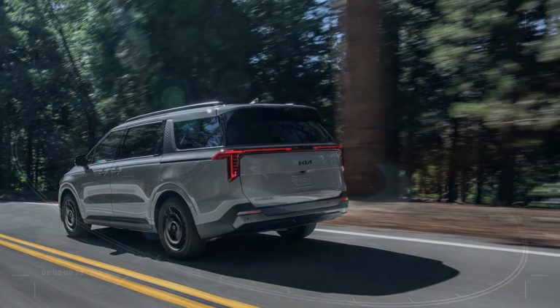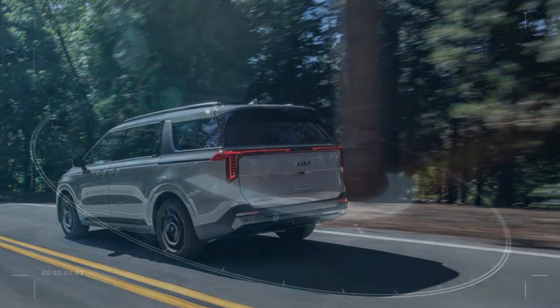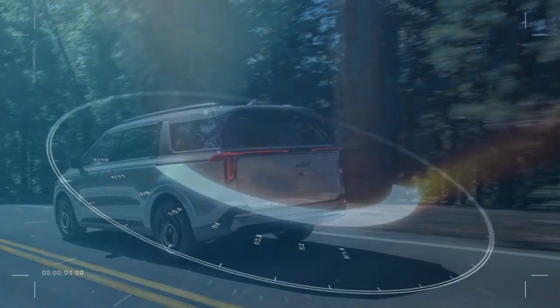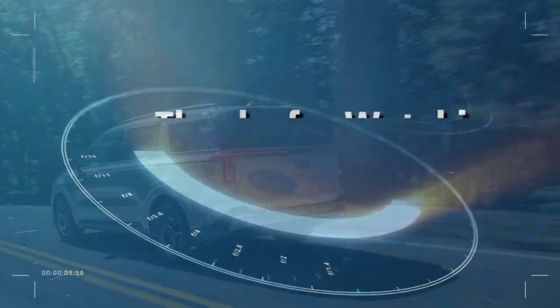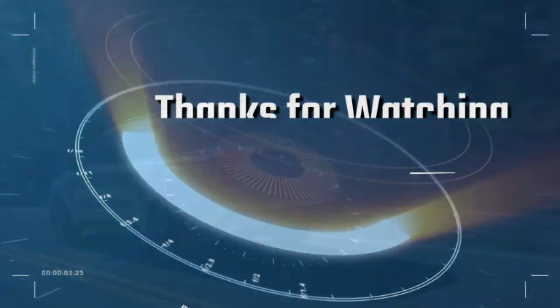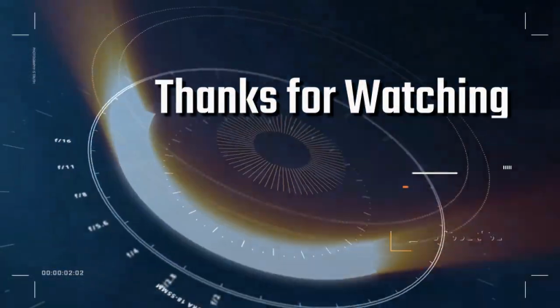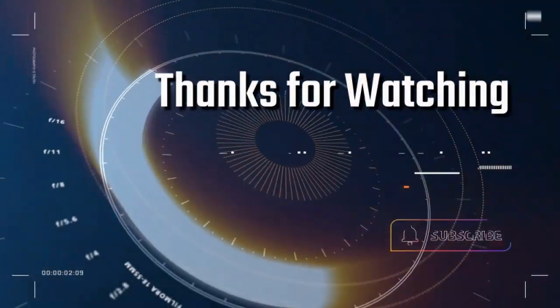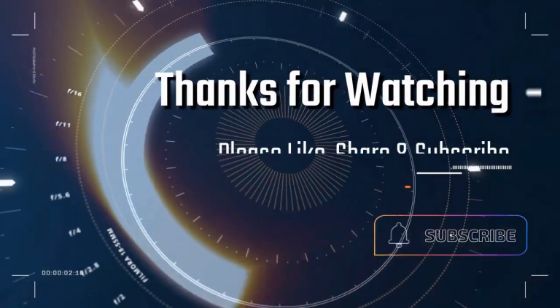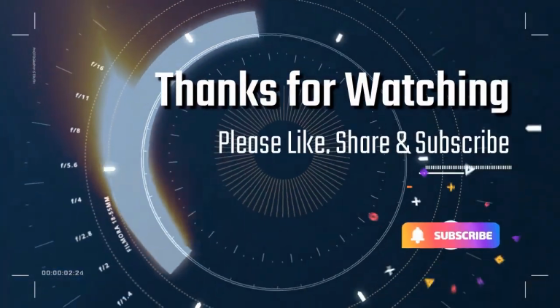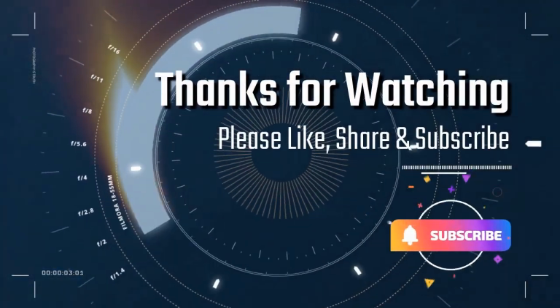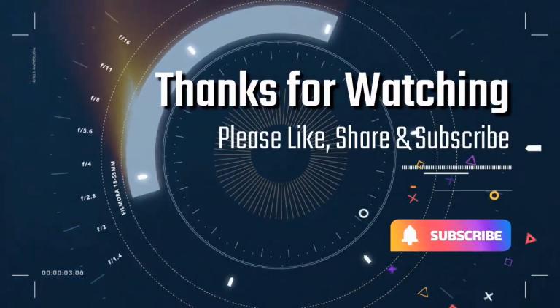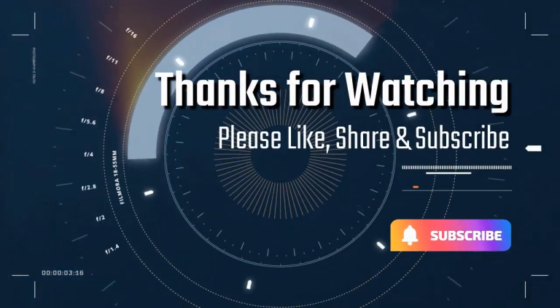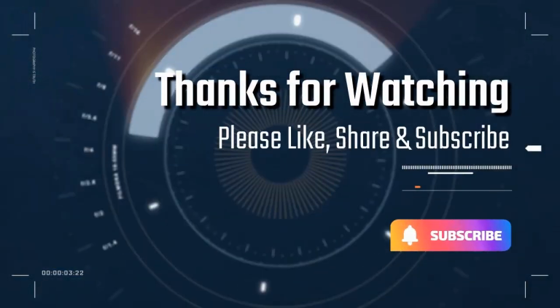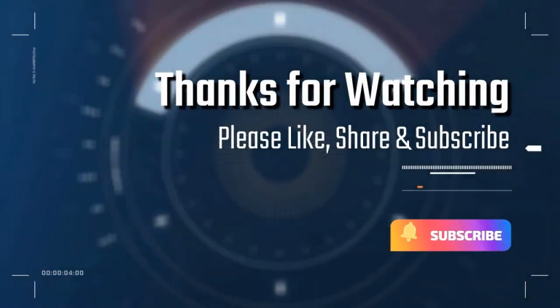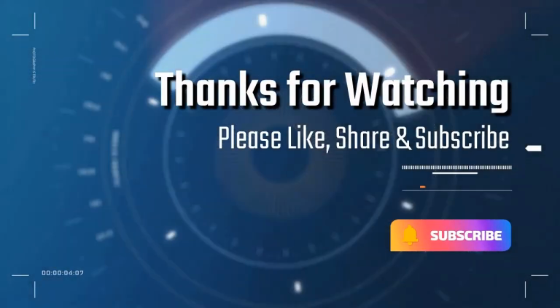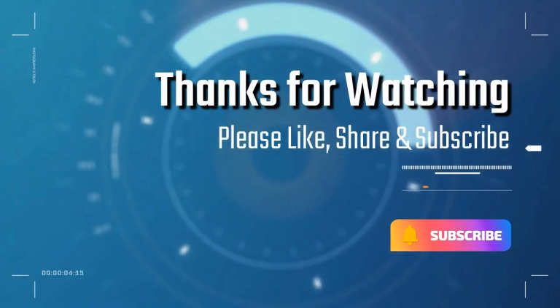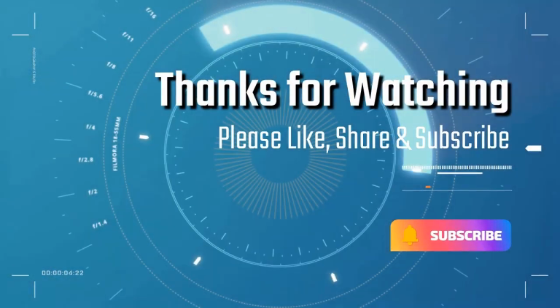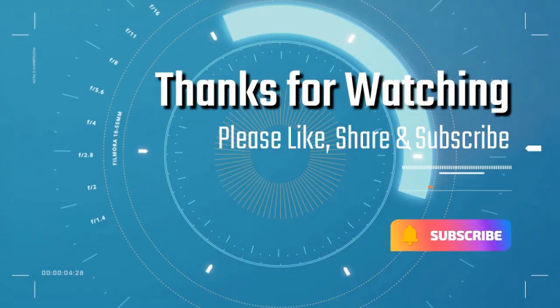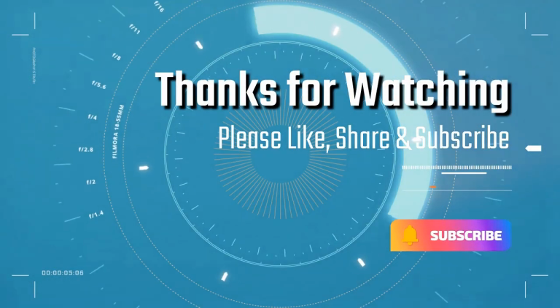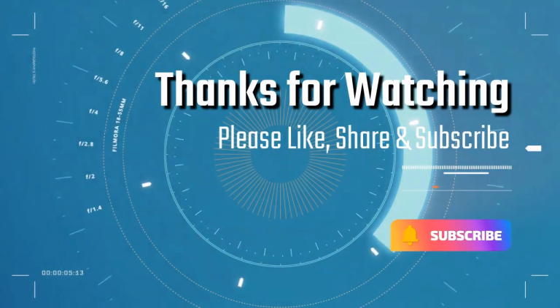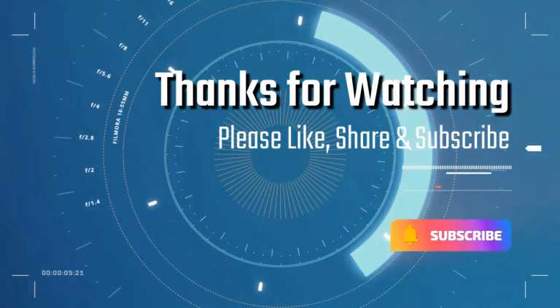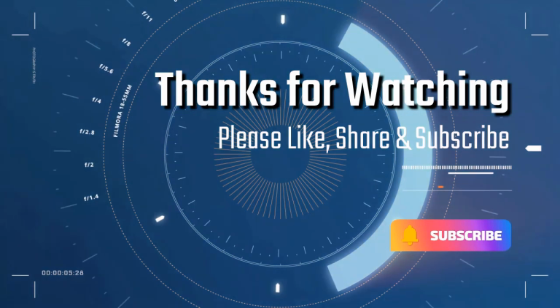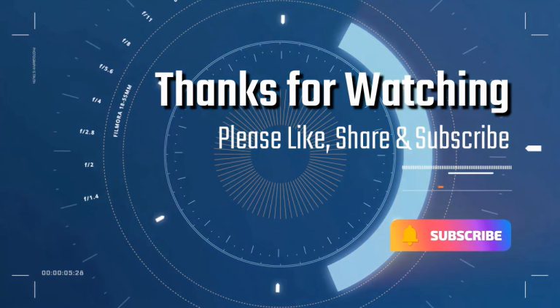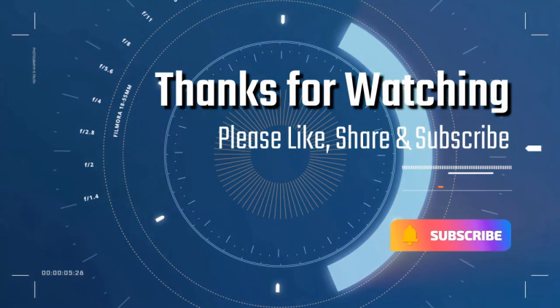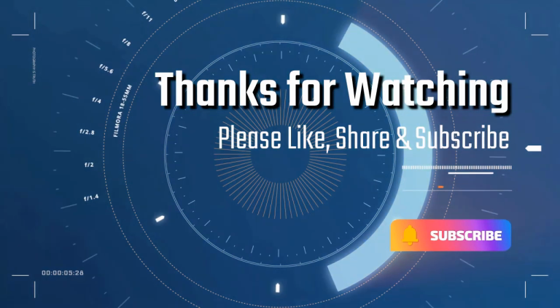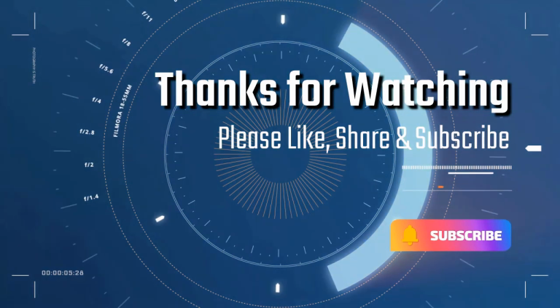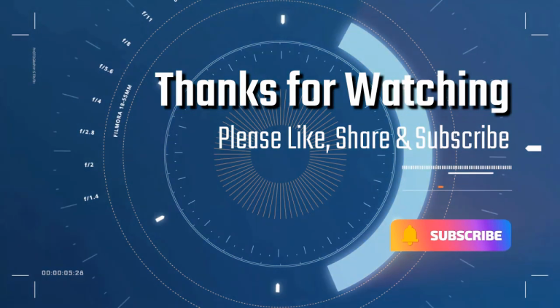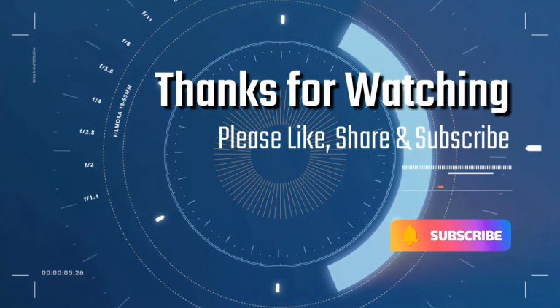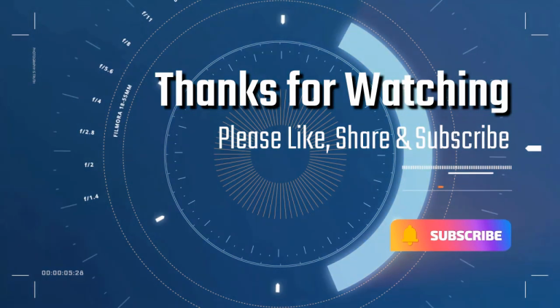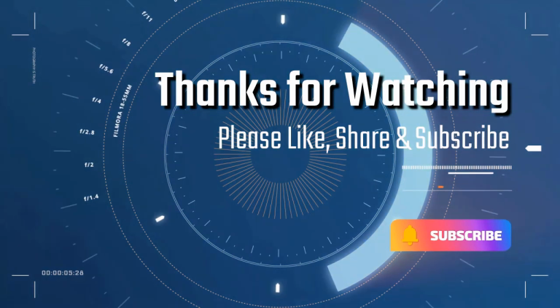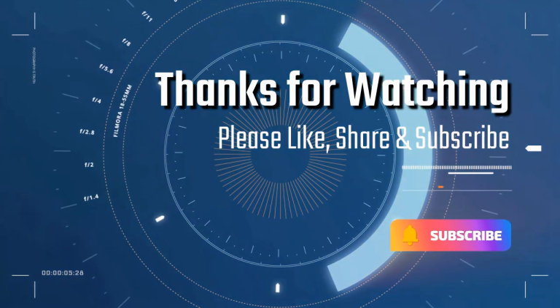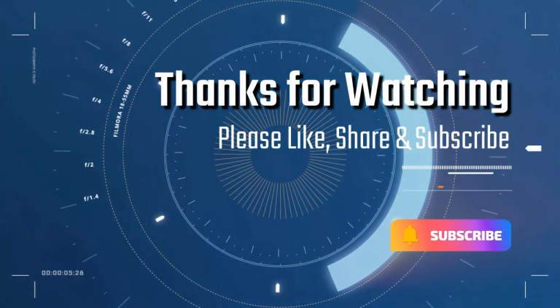Thanks for watching — please like, share, and subscribe if you enjoyed this video.